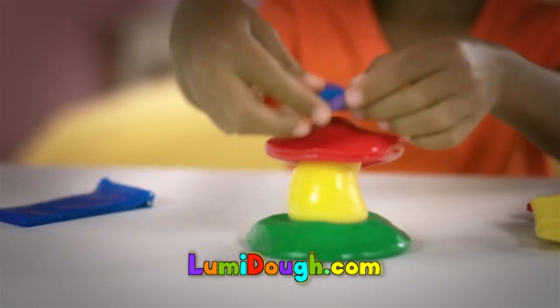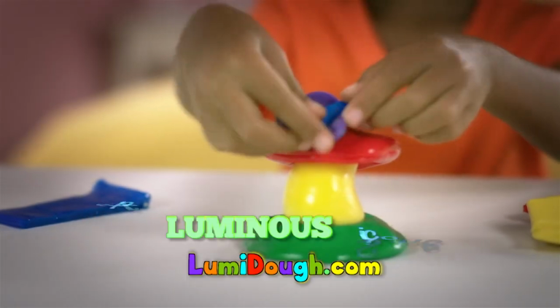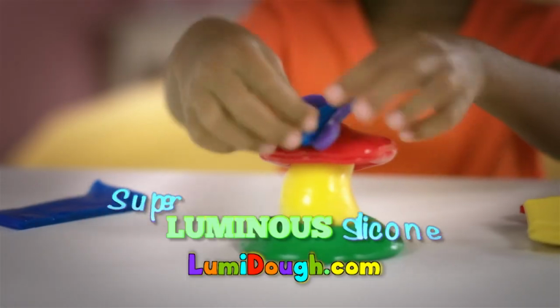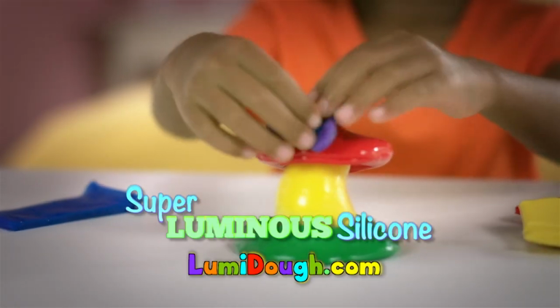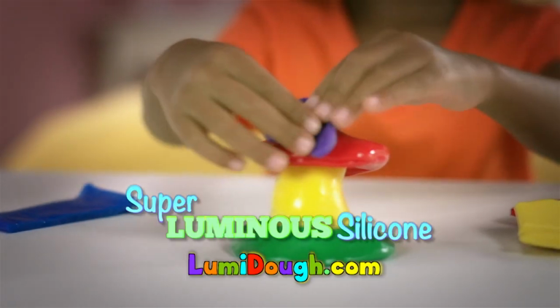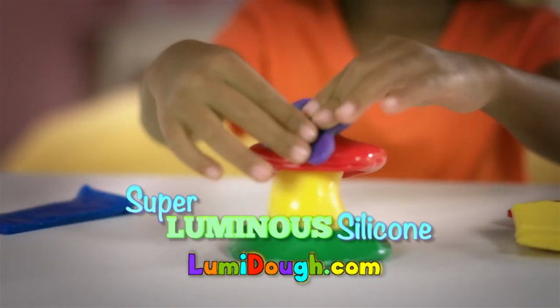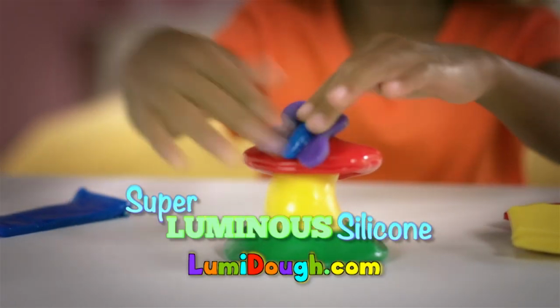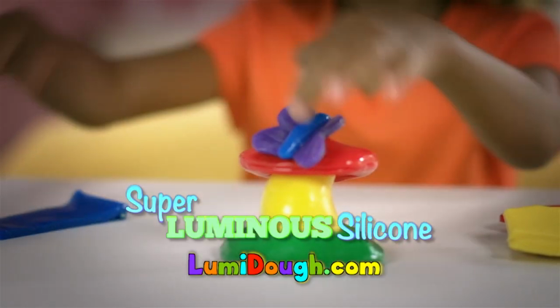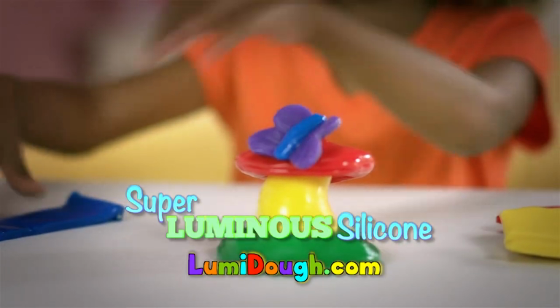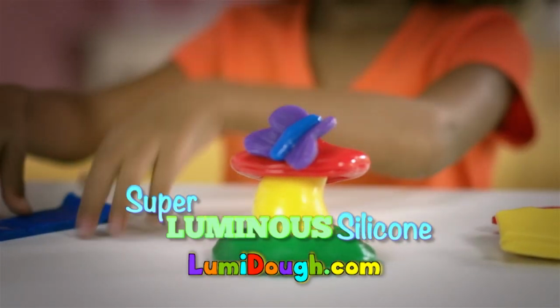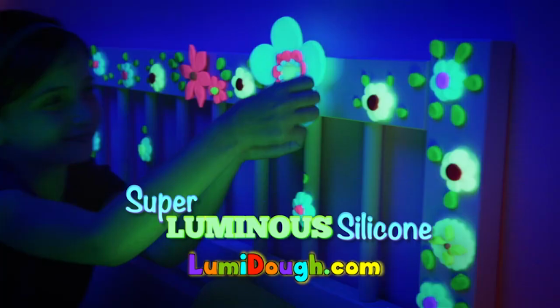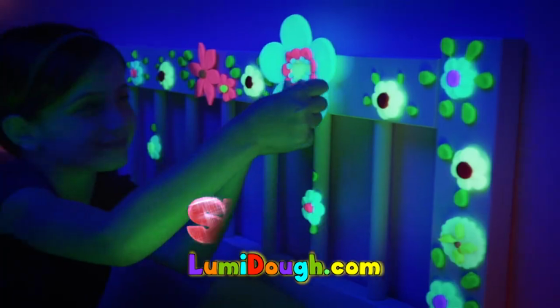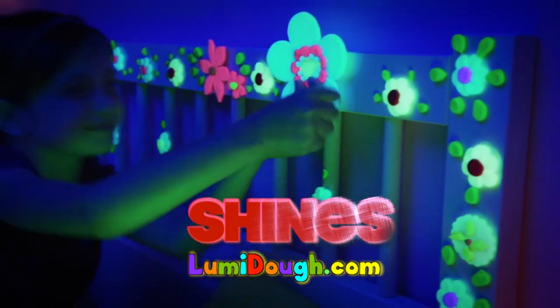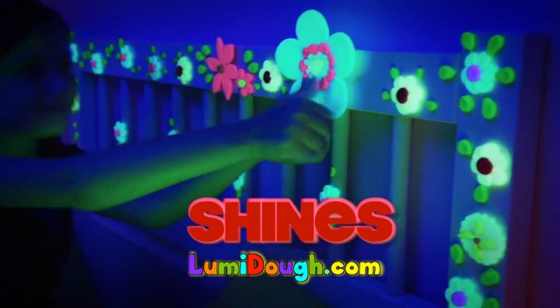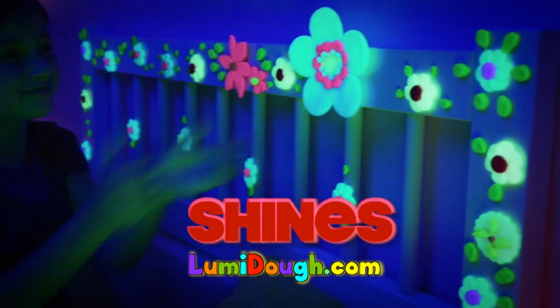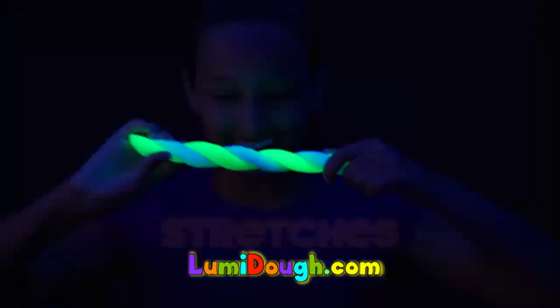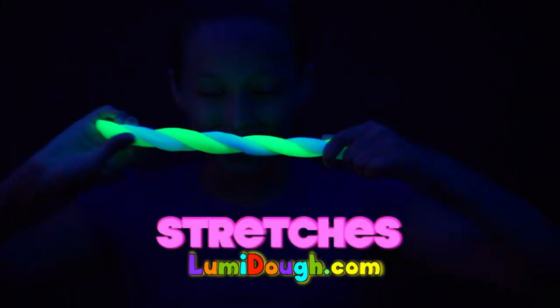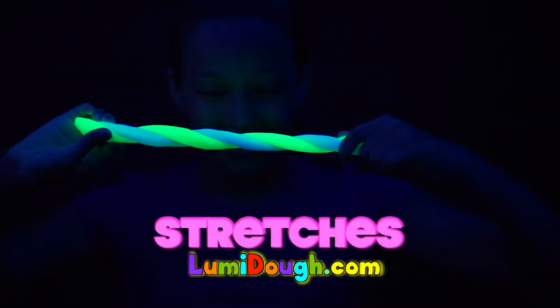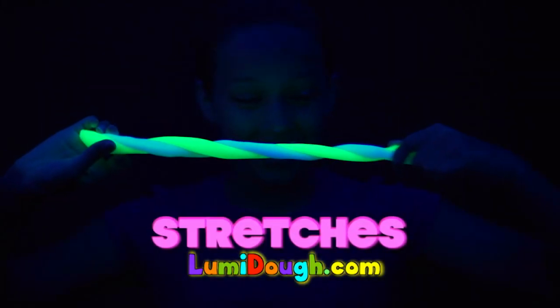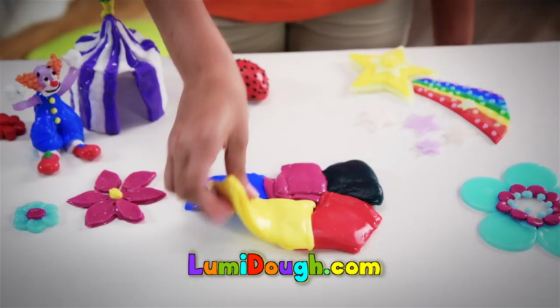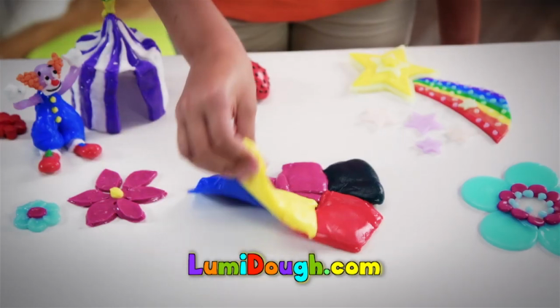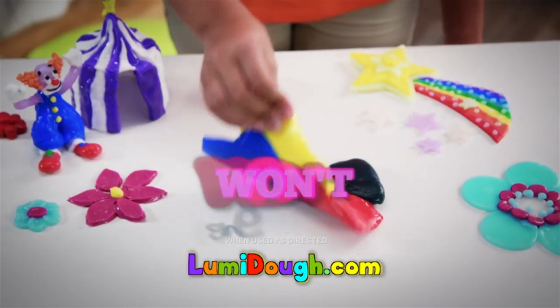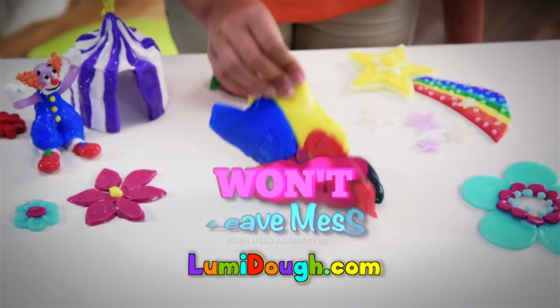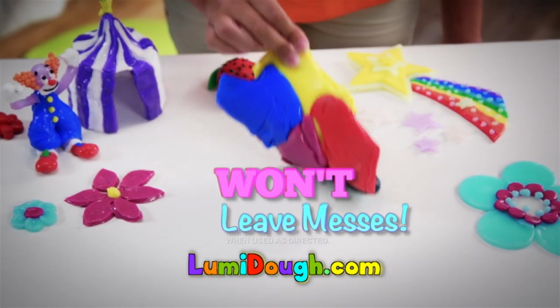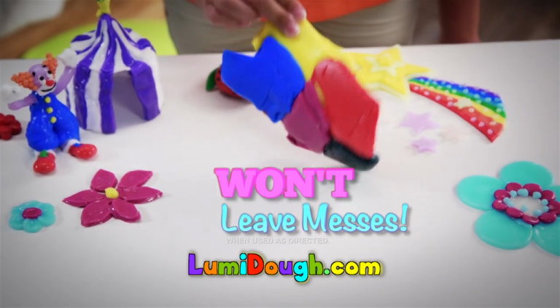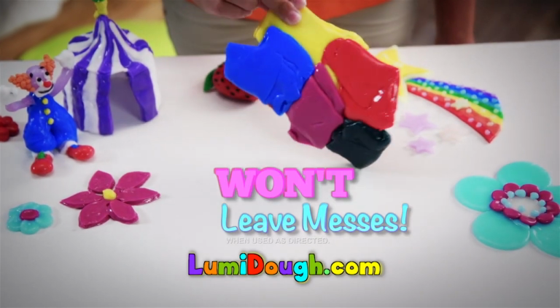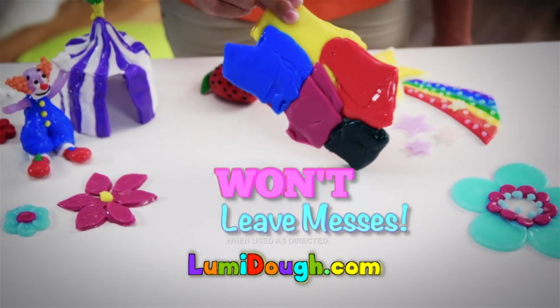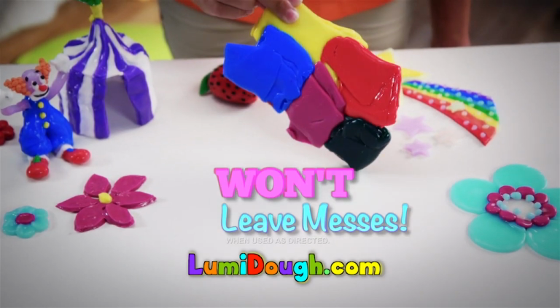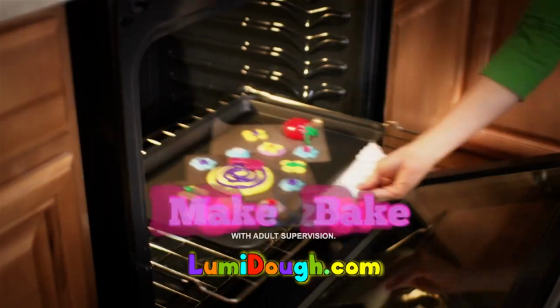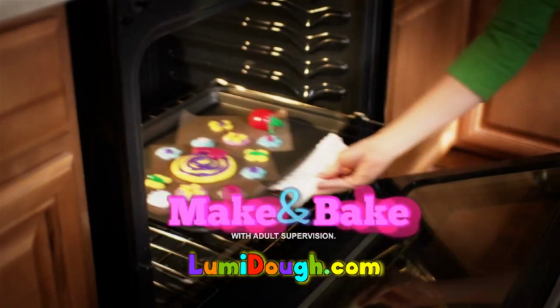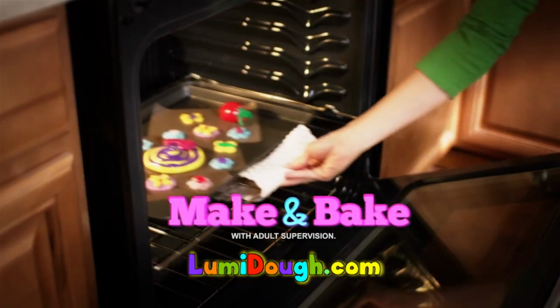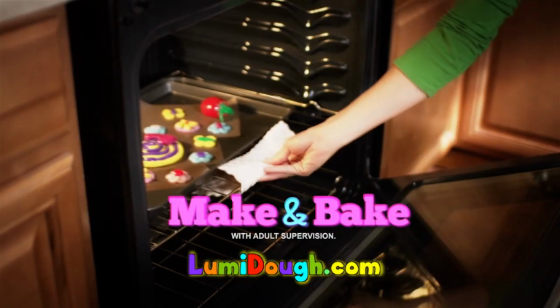Loomy Dough is super luminous silicone that shines, stretches, and won't leave a mess when you make it.